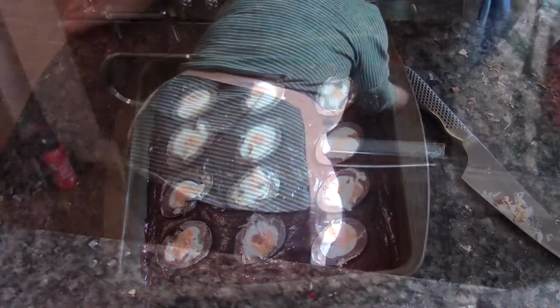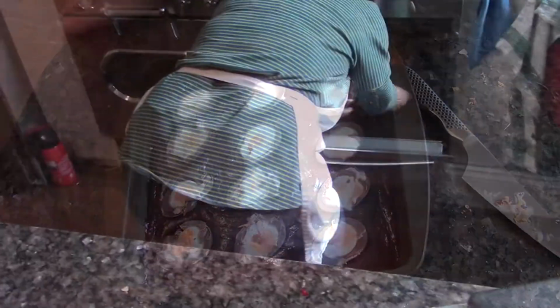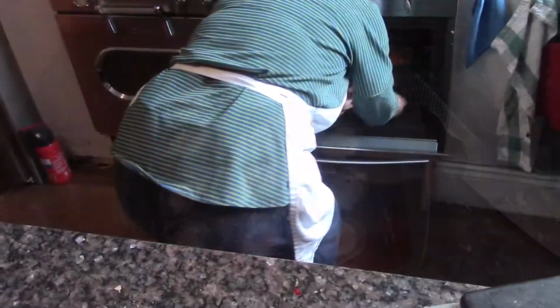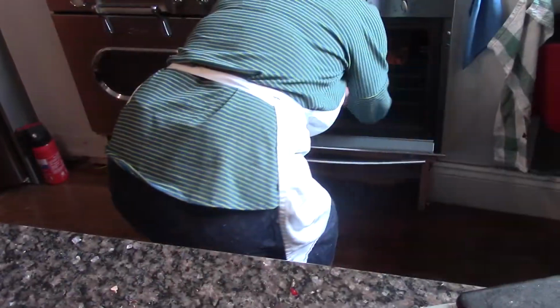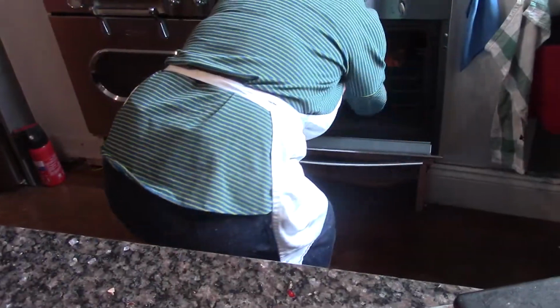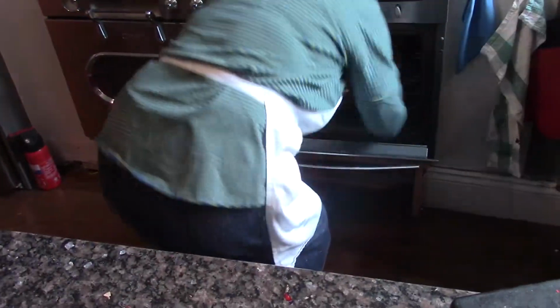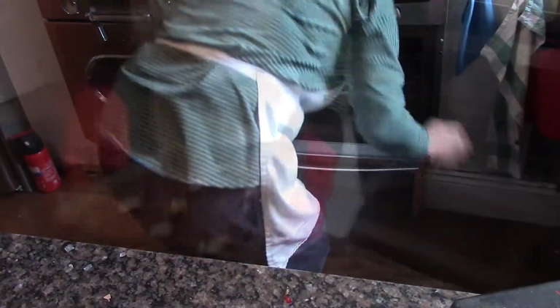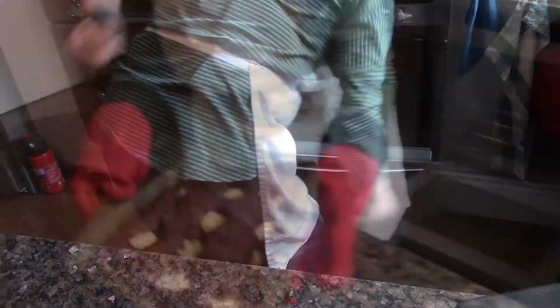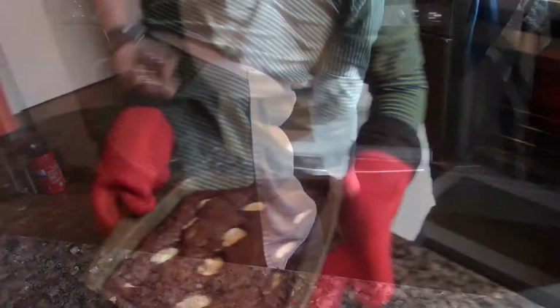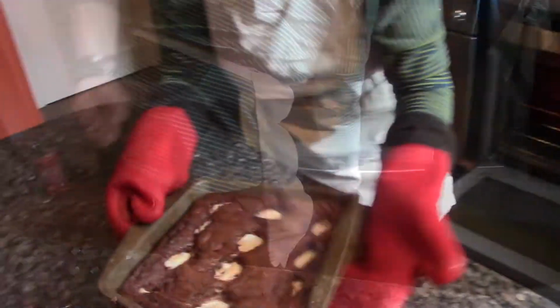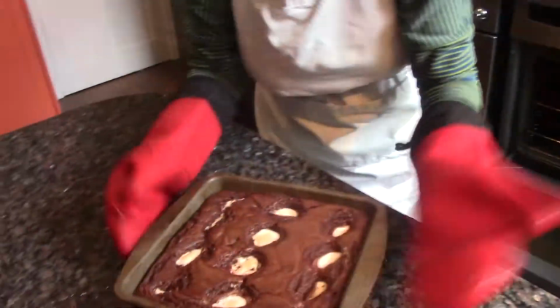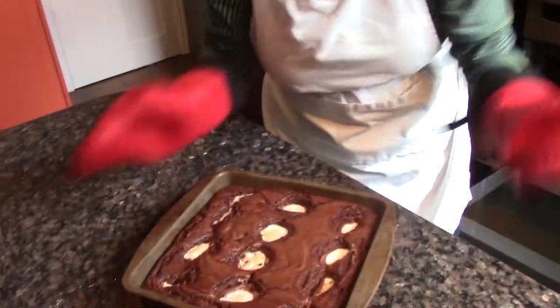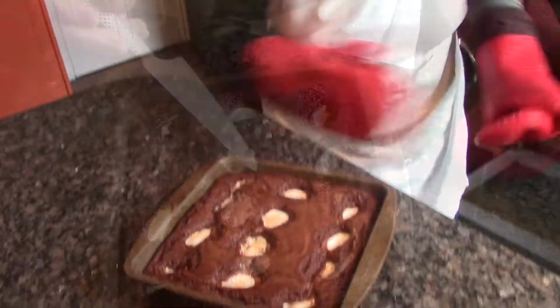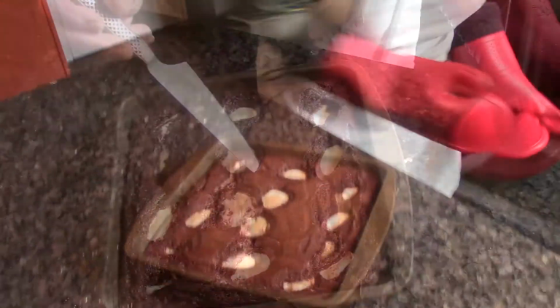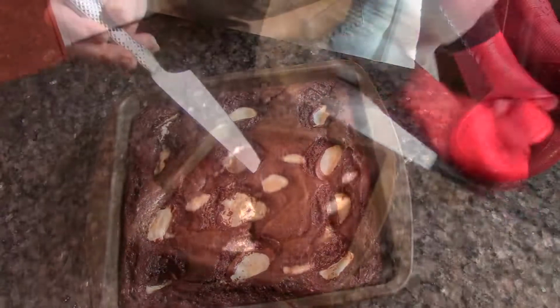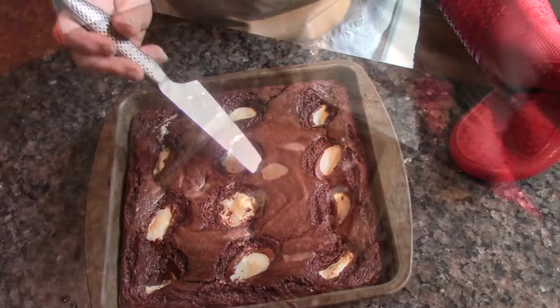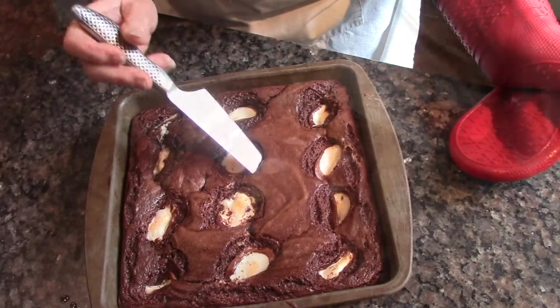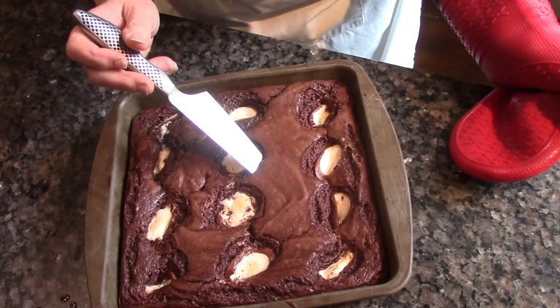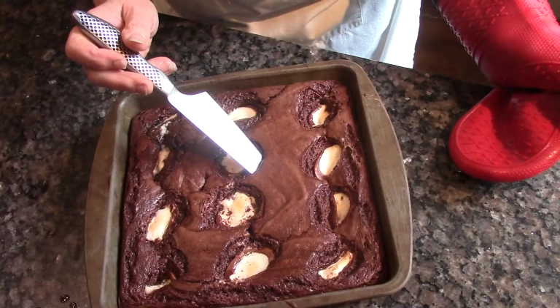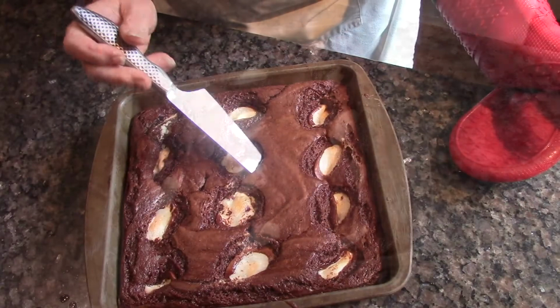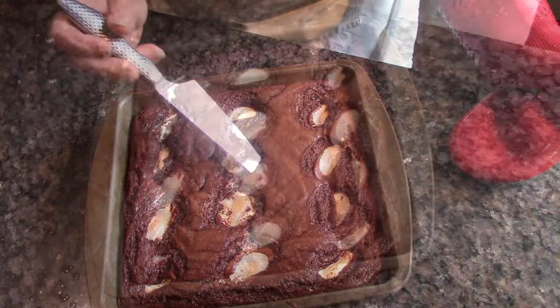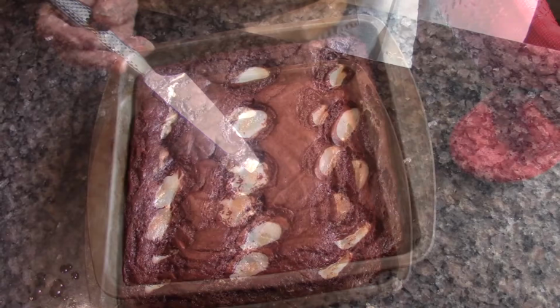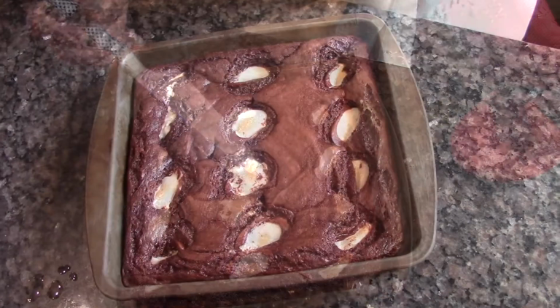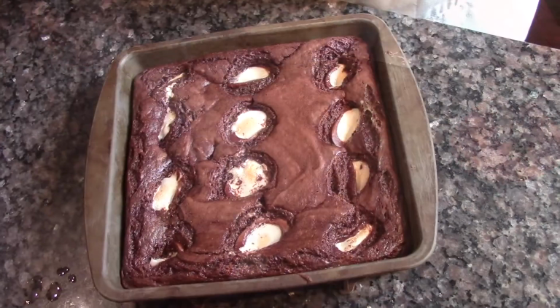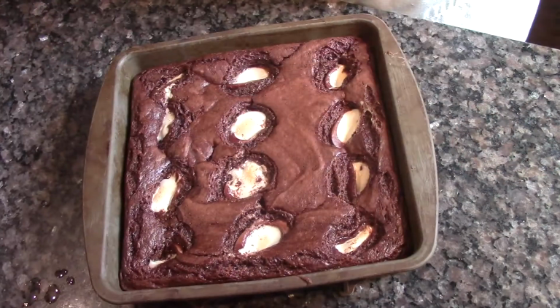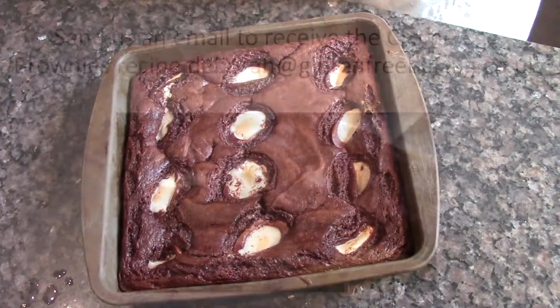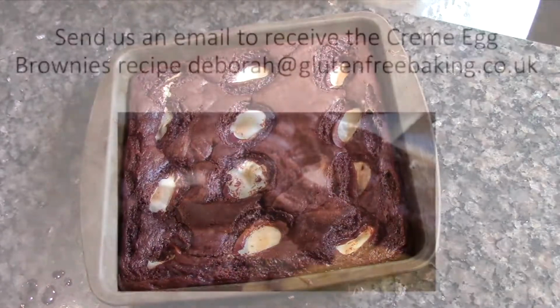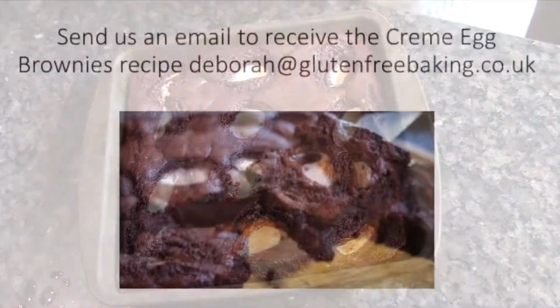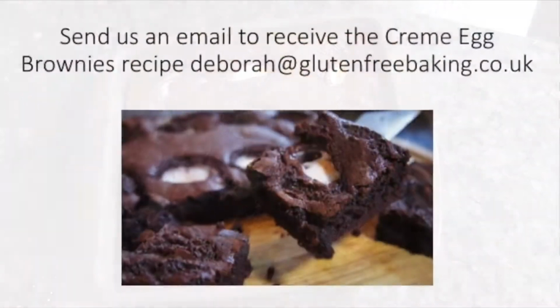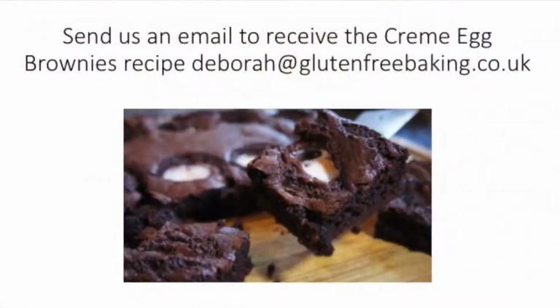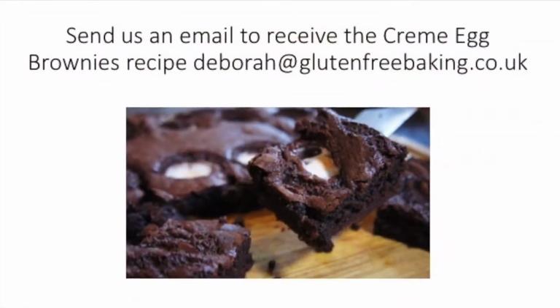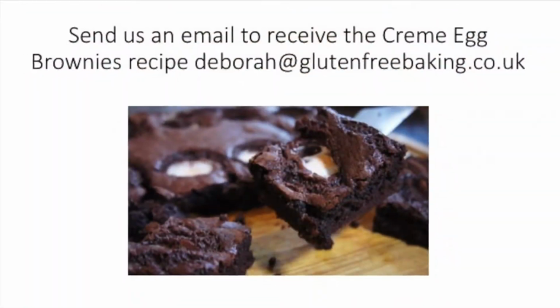Bake in the oven for 25 minutes. A knife should come out clean but not sticky.